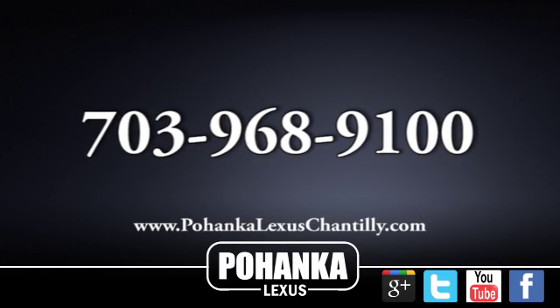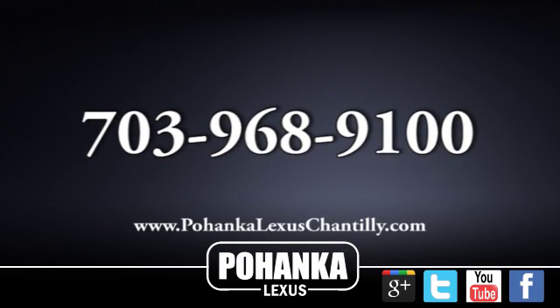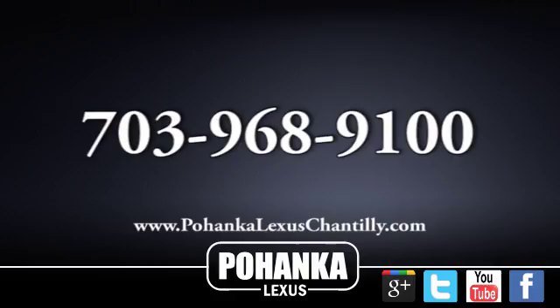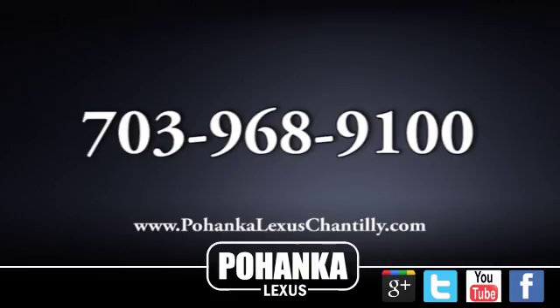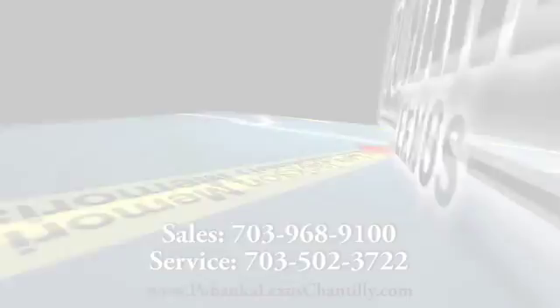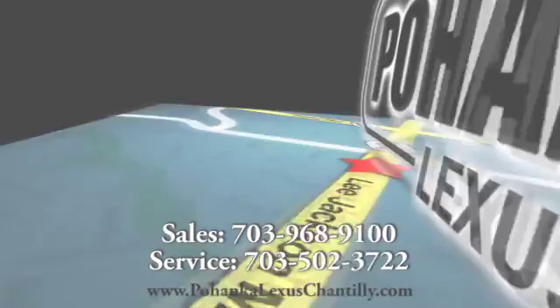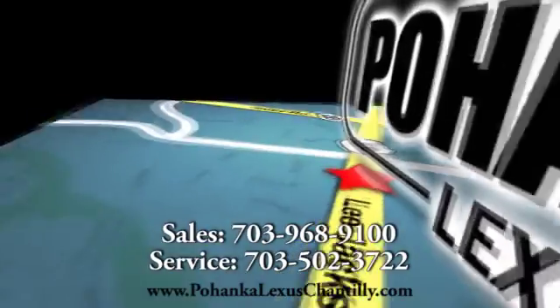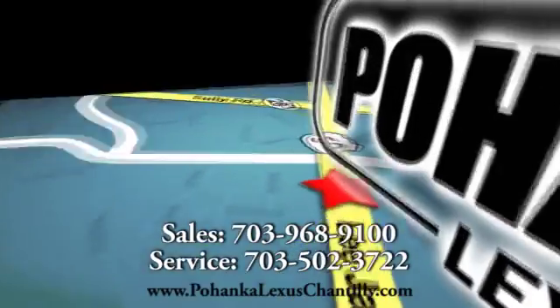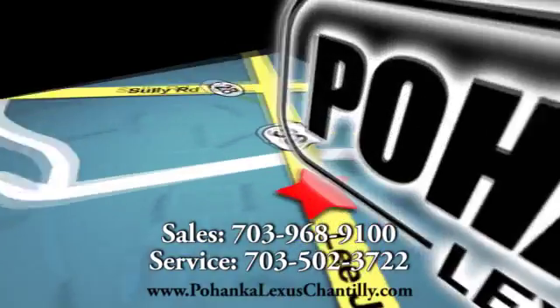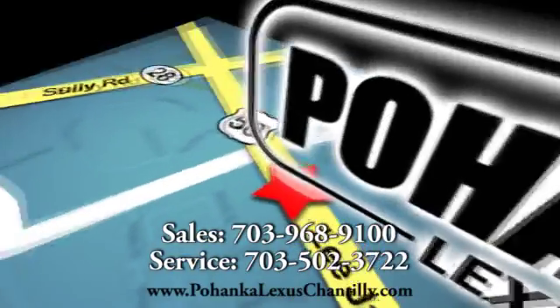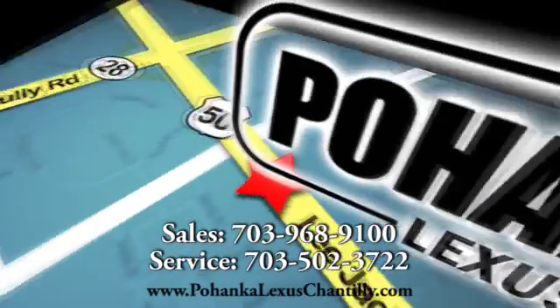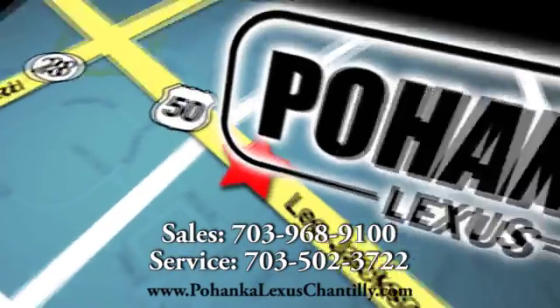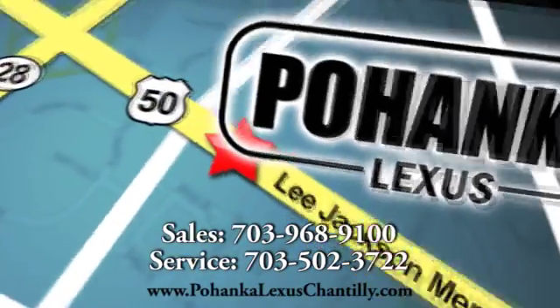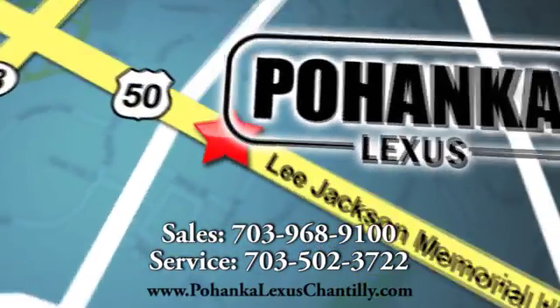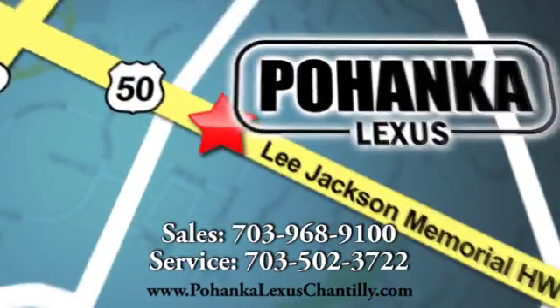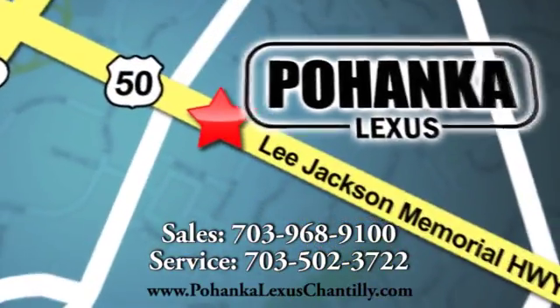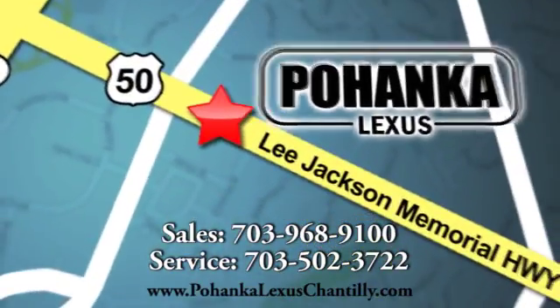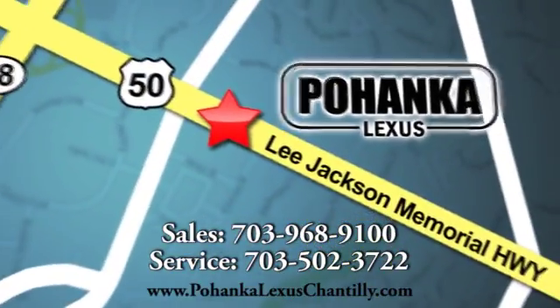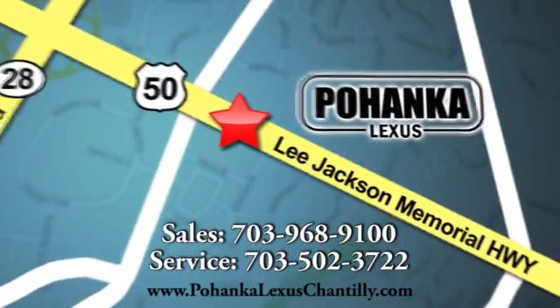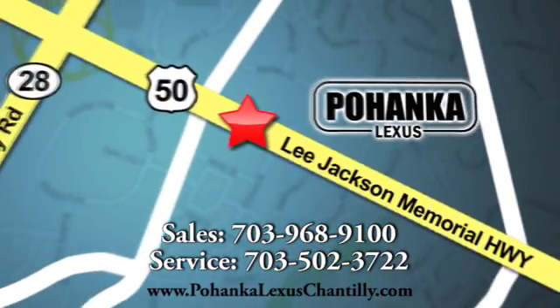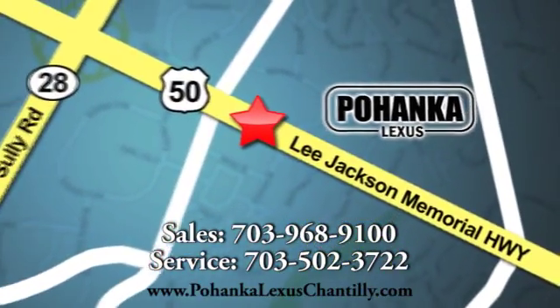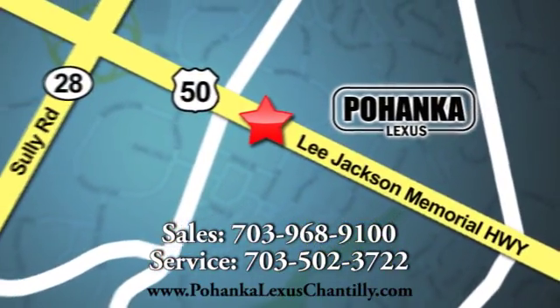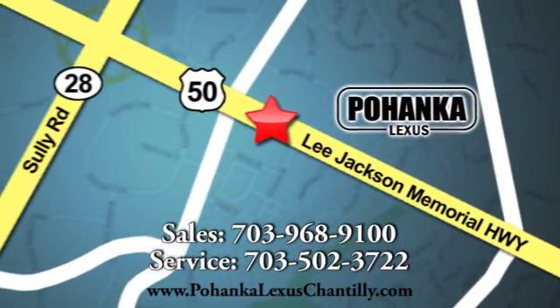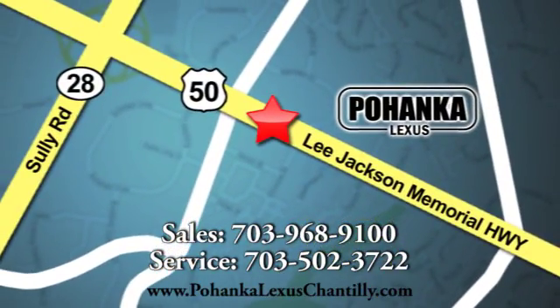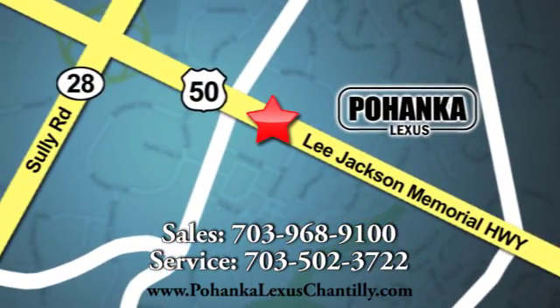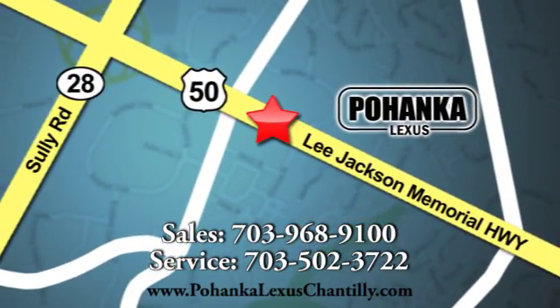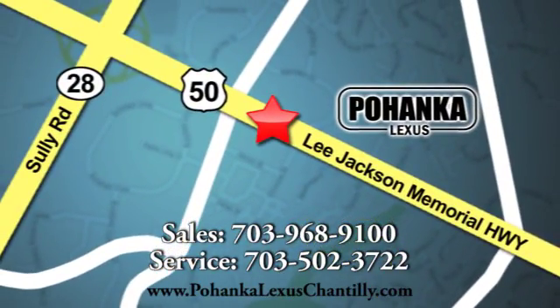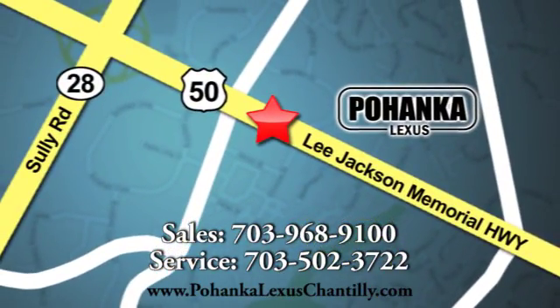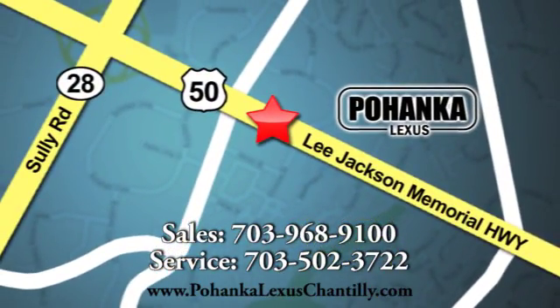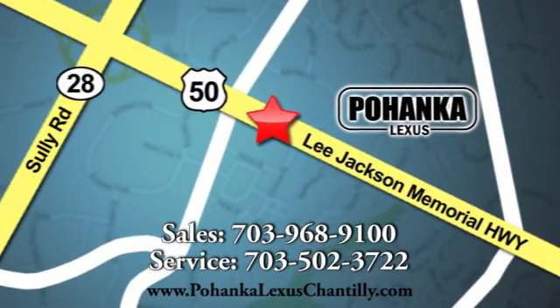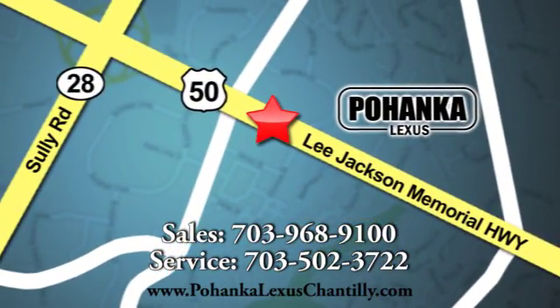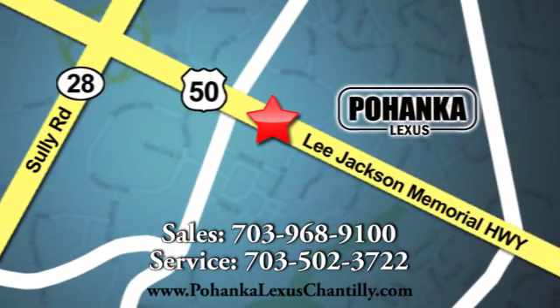We're conveniently located at 13909 Lee Jackson Memorial Highway in Chantilly.